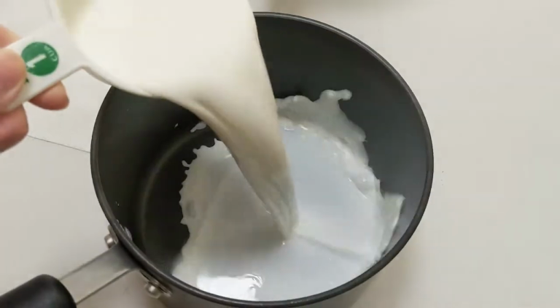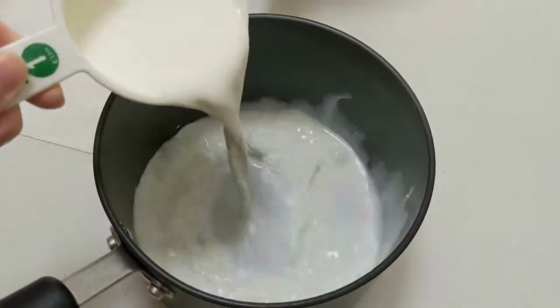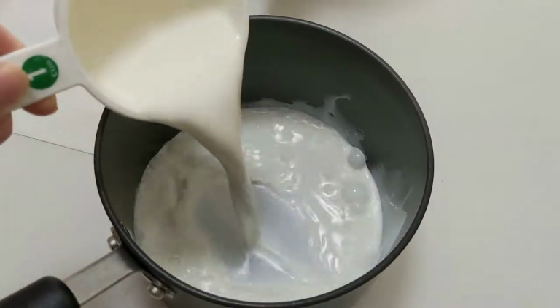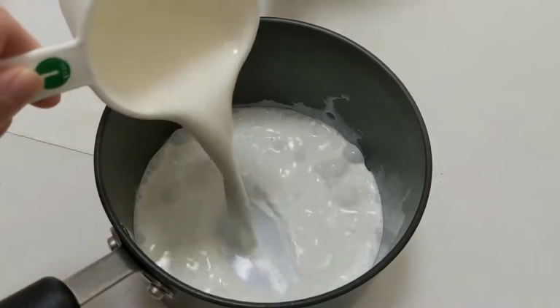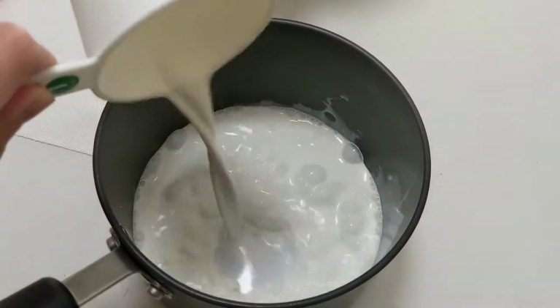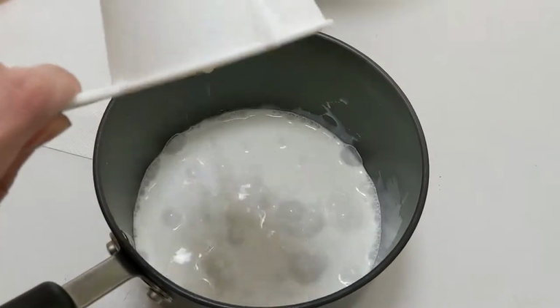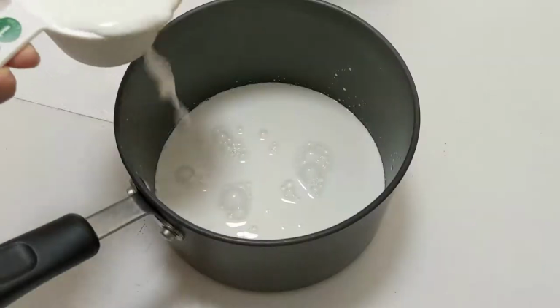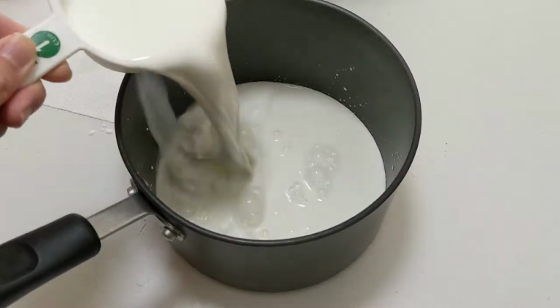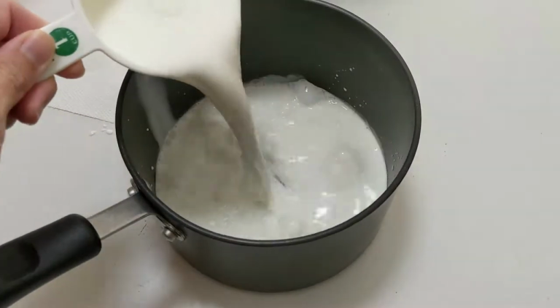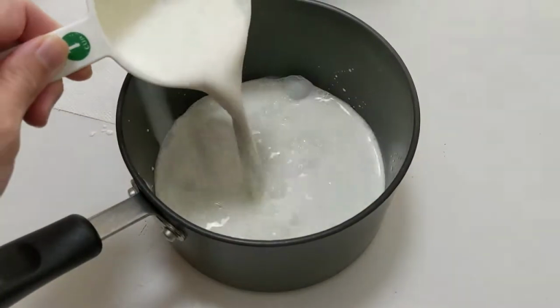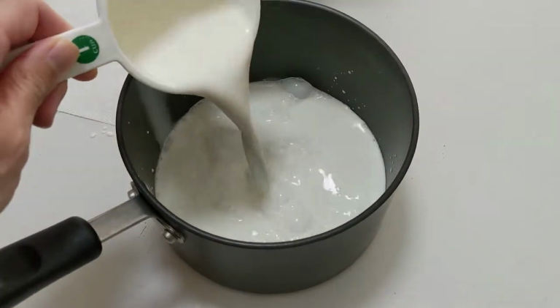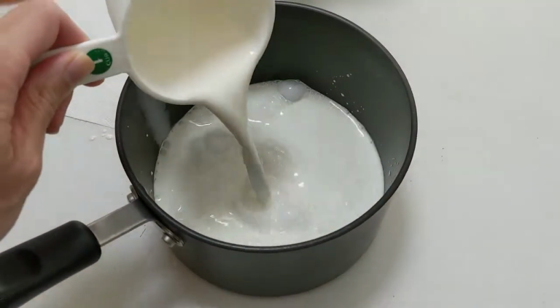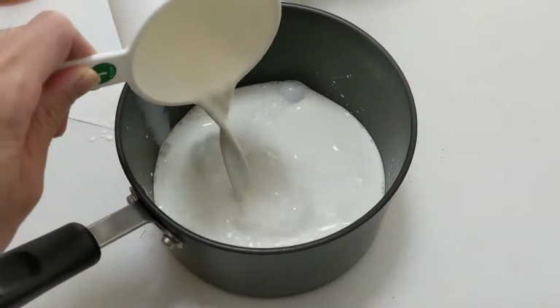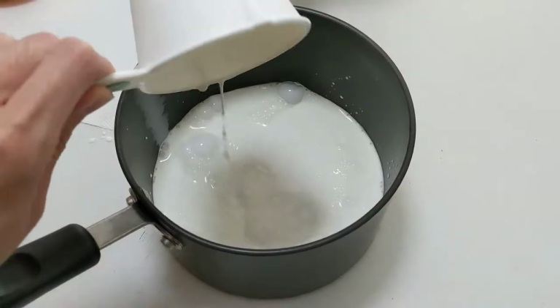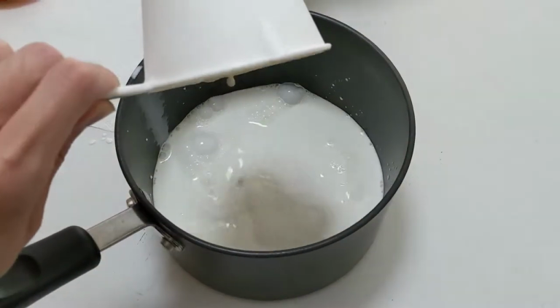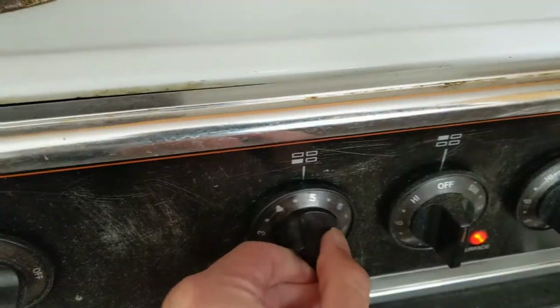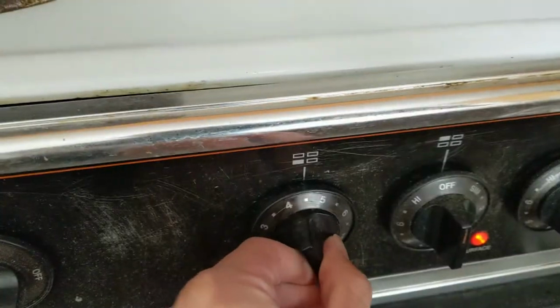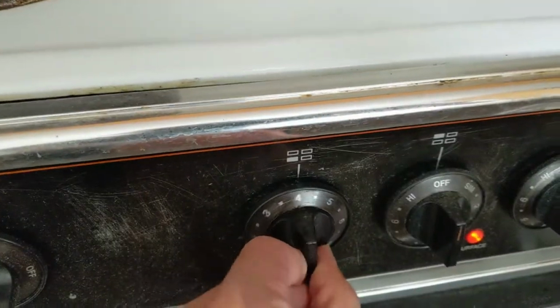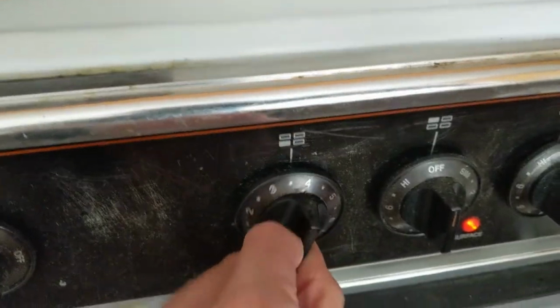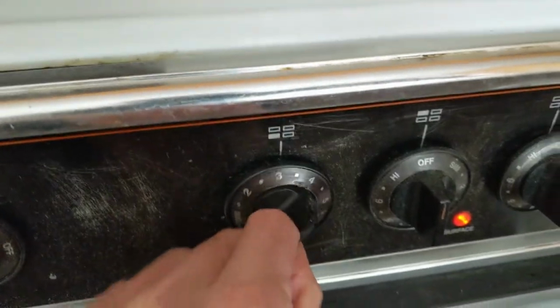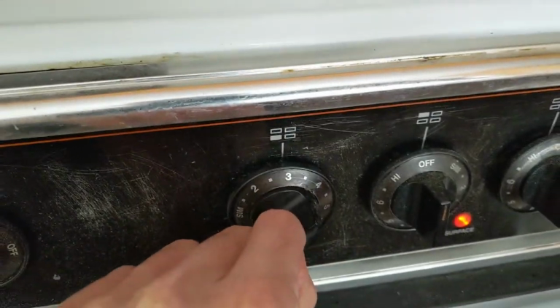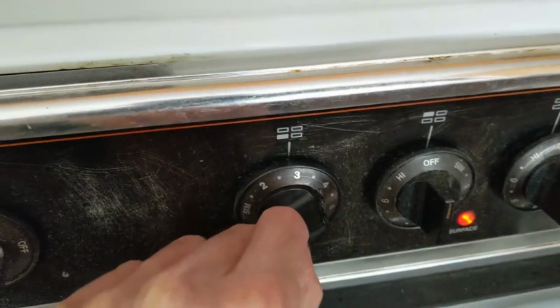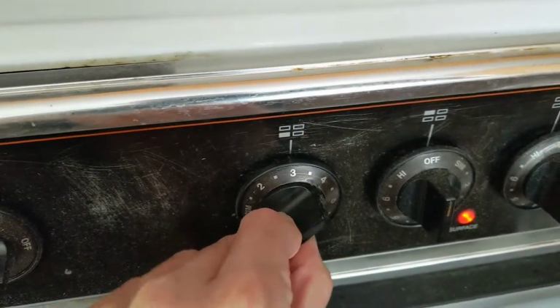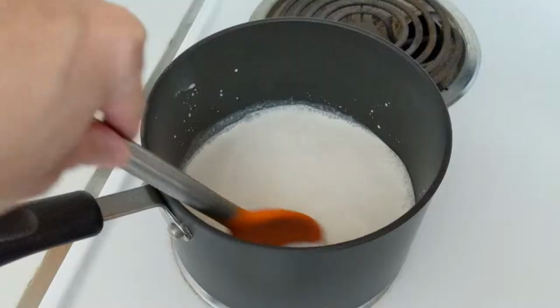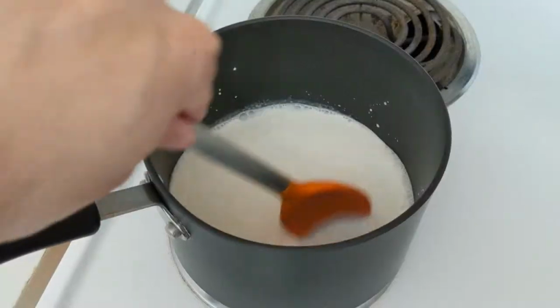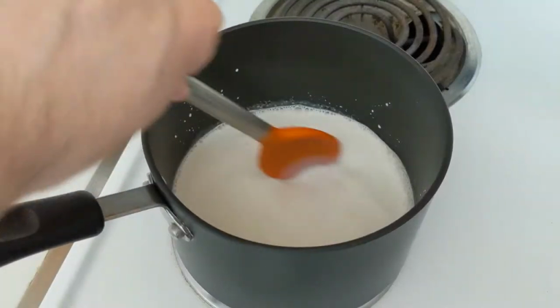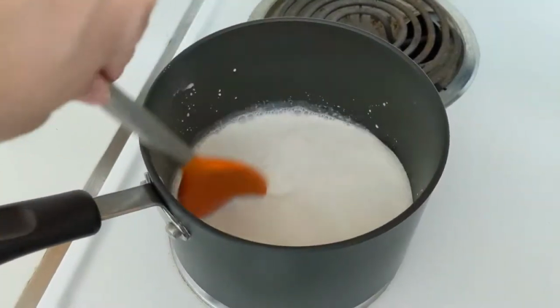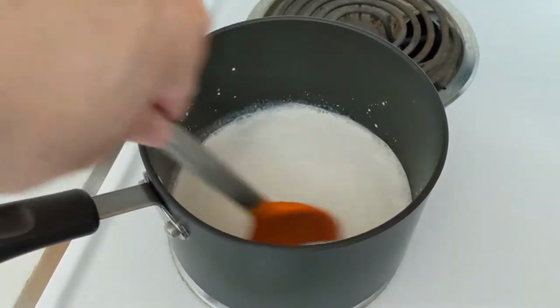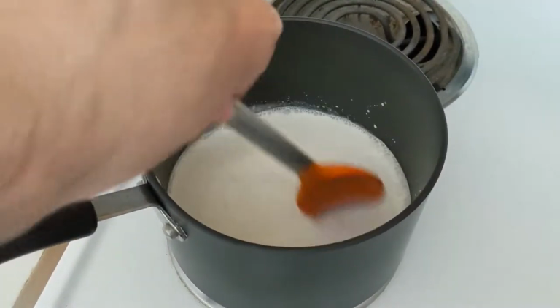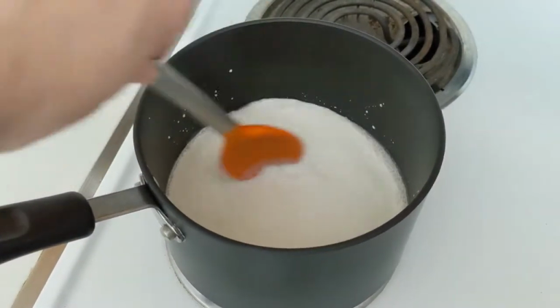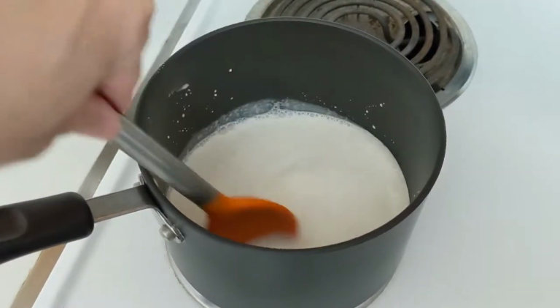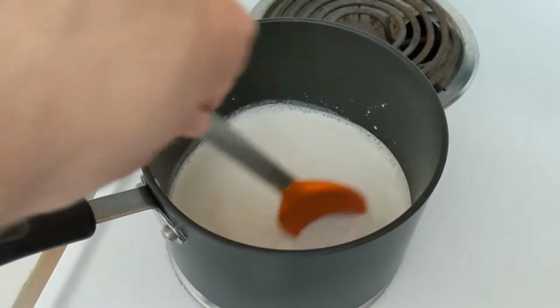First we add two cups of half and half to a medium-sized sauce pot and place this on medium heat. Stir frequently and don't let it boil.